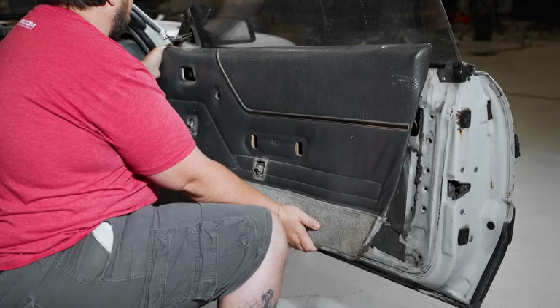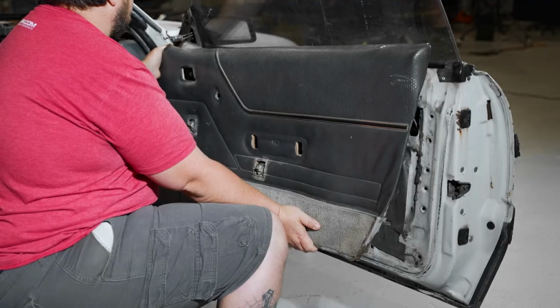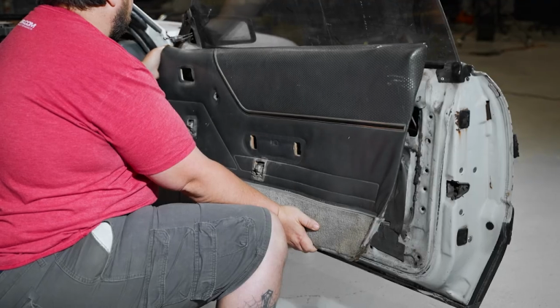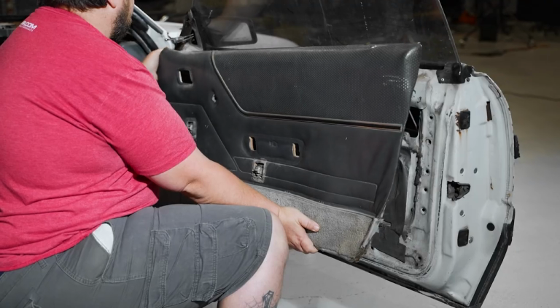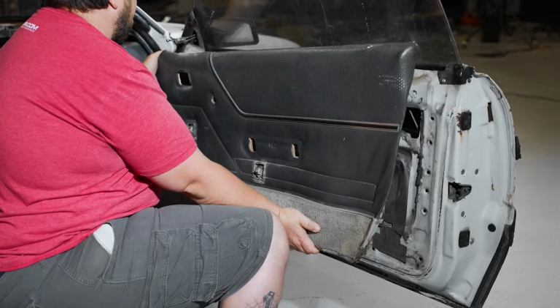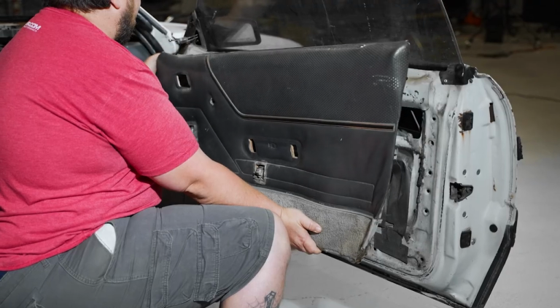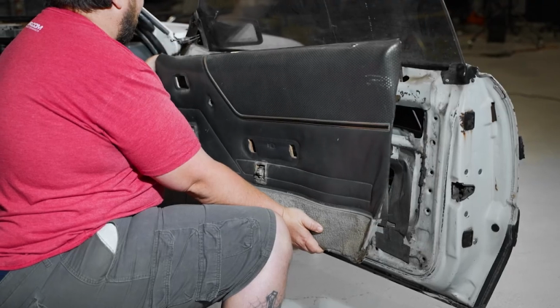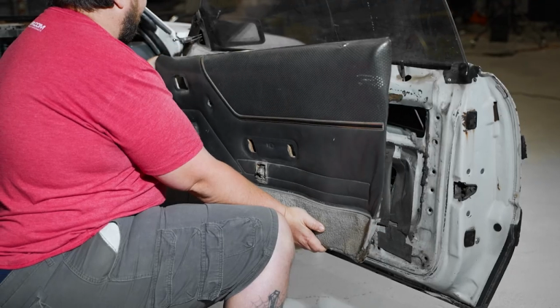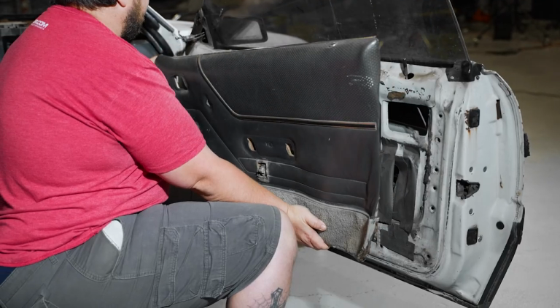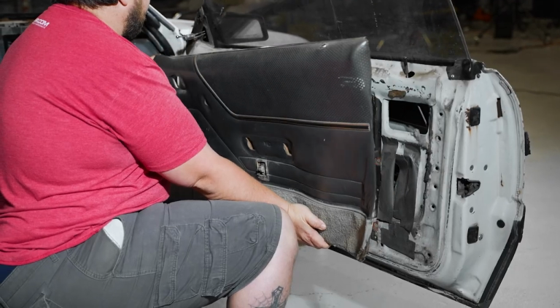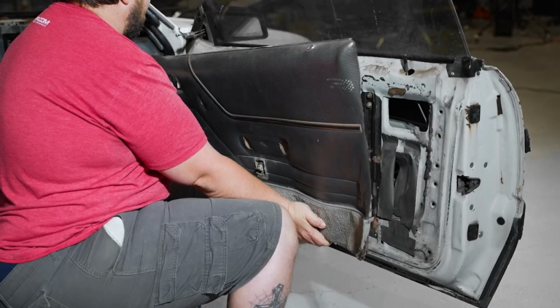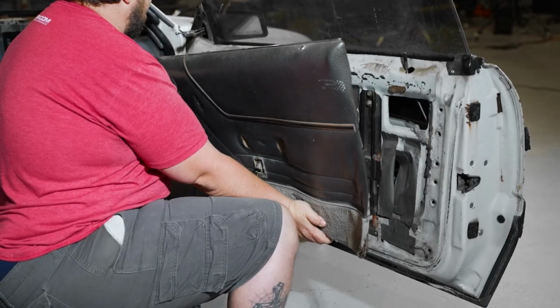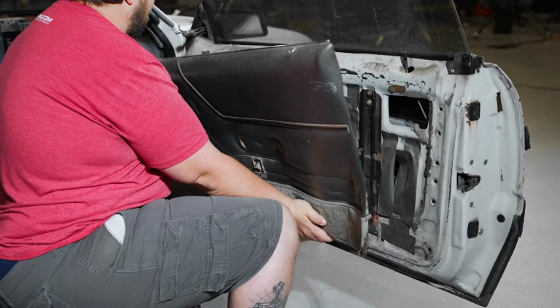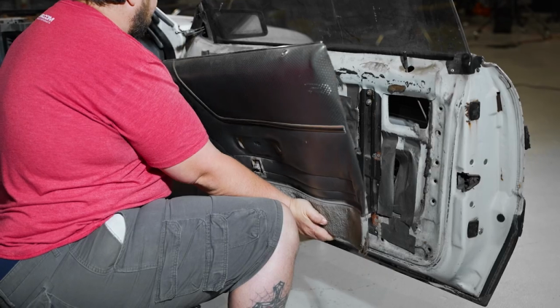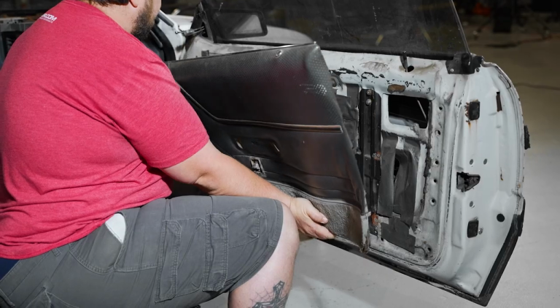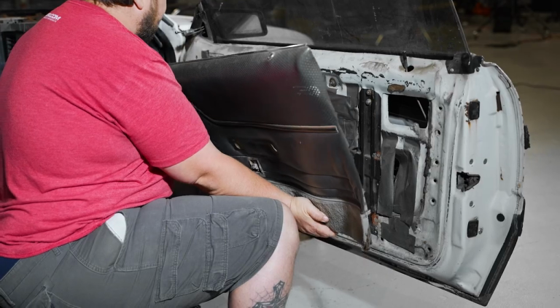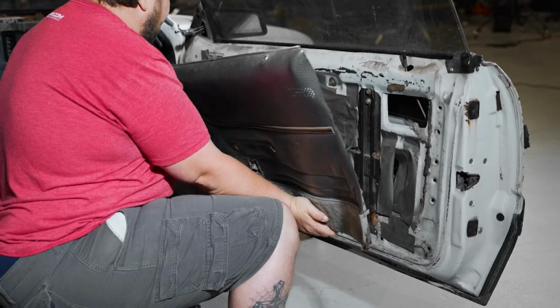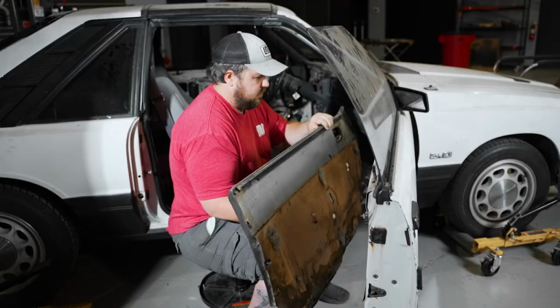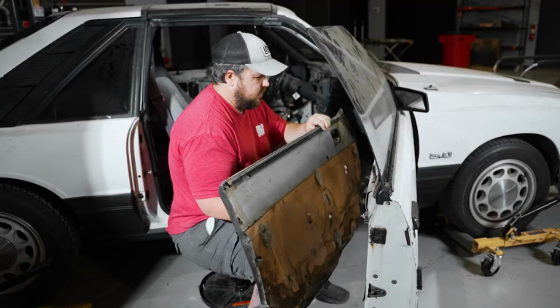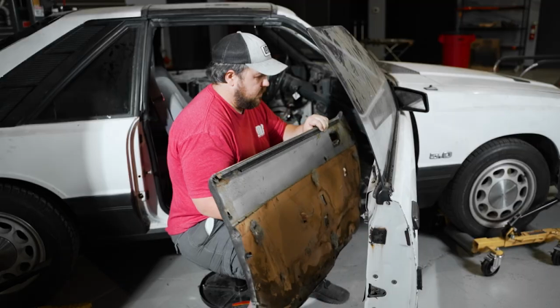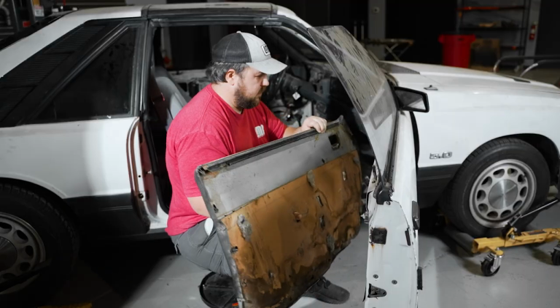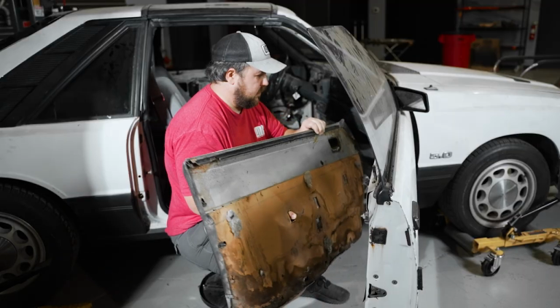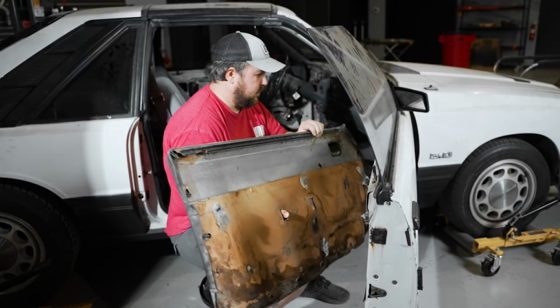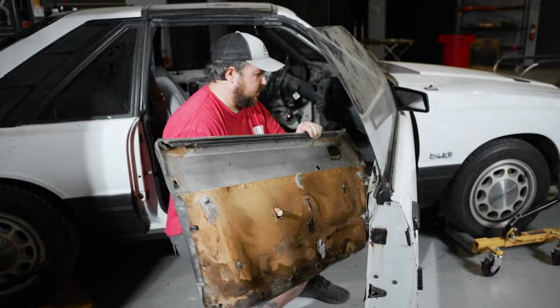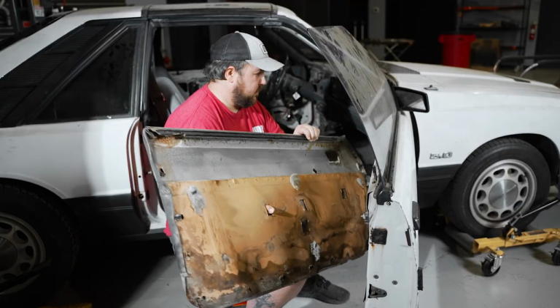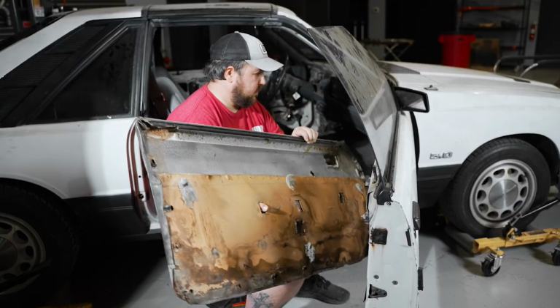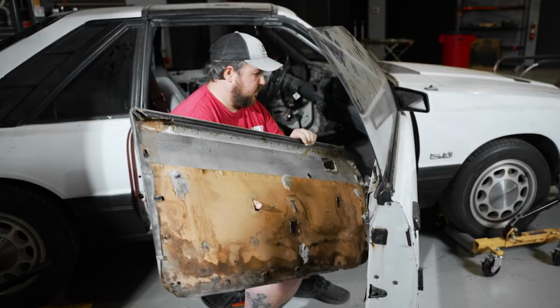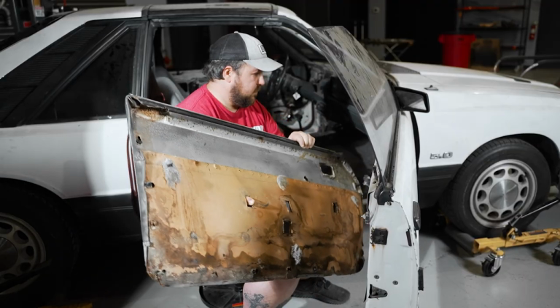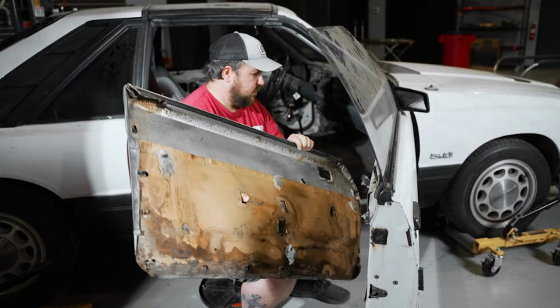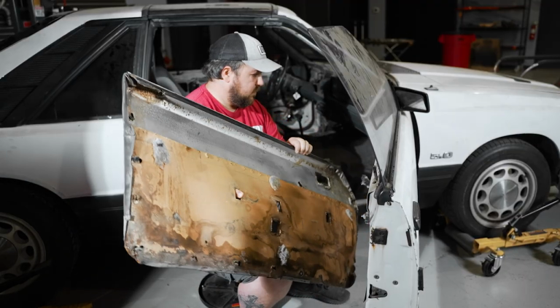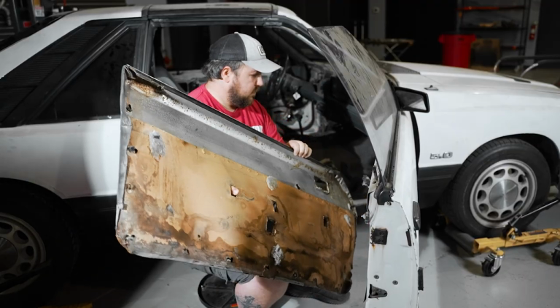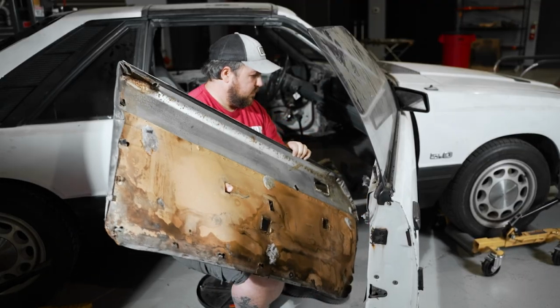First, let's remove the door panel from the car. Check out the link in the description below for the step-by-step instructions.